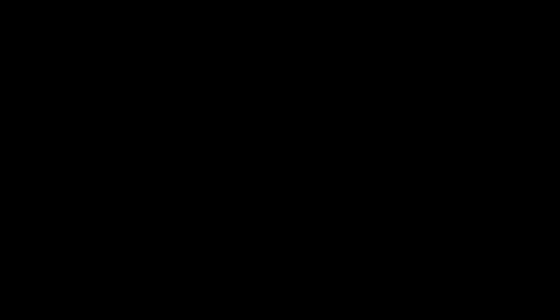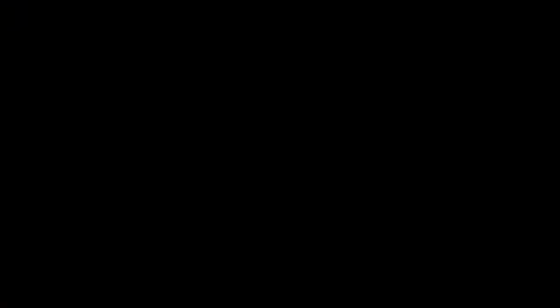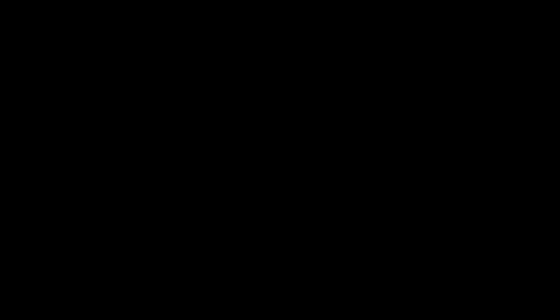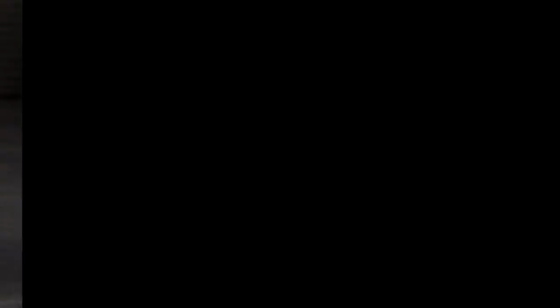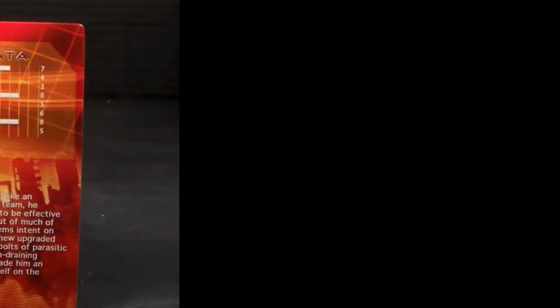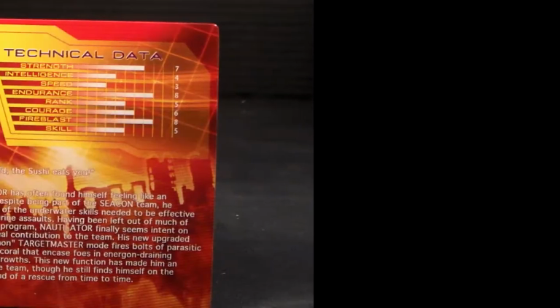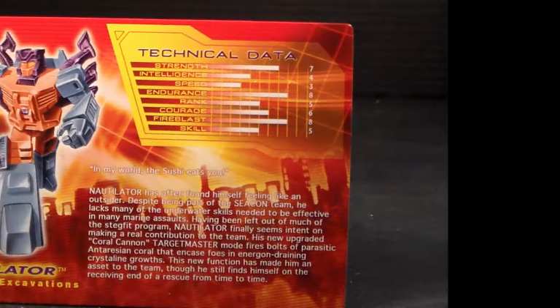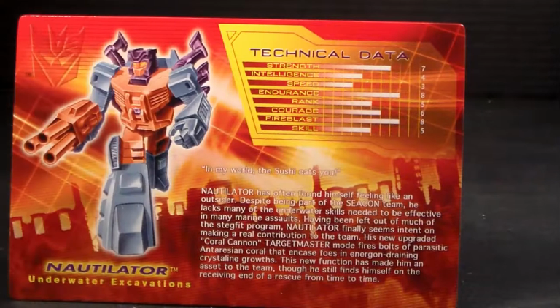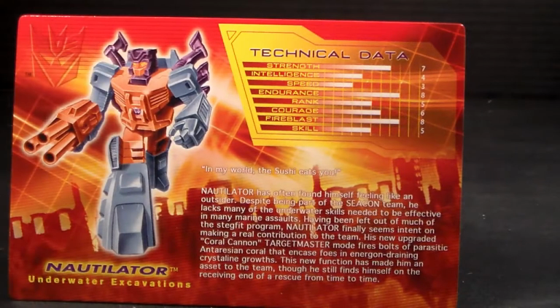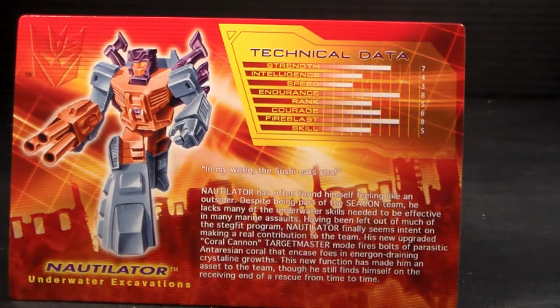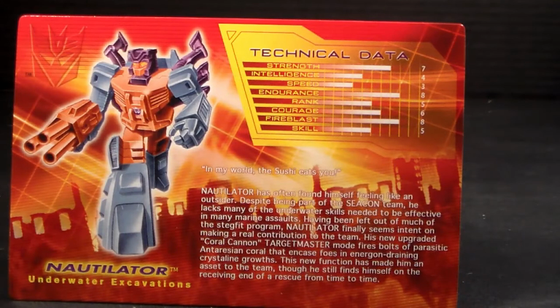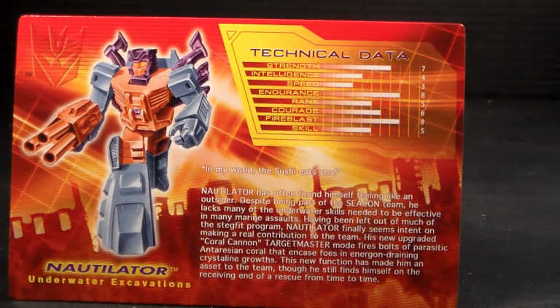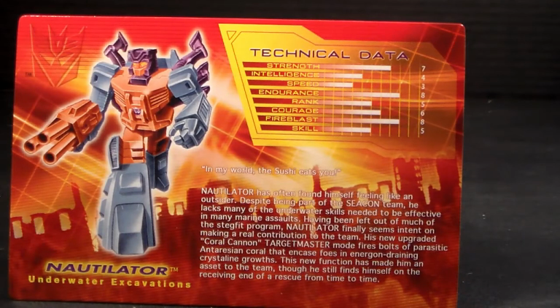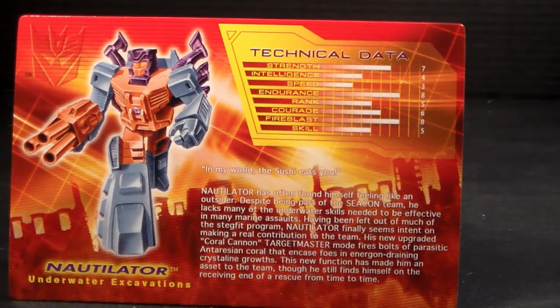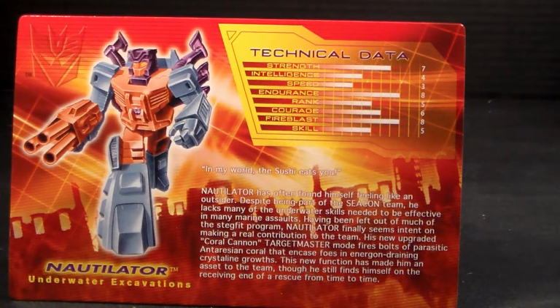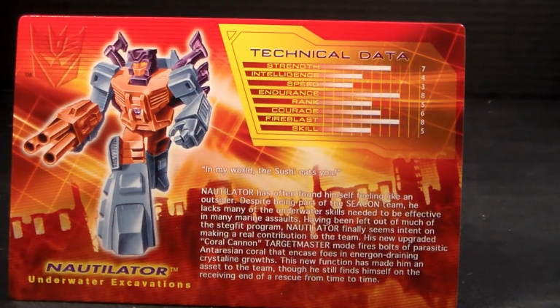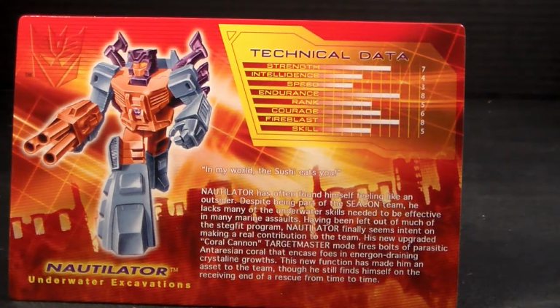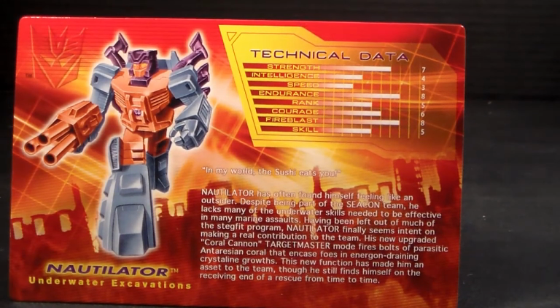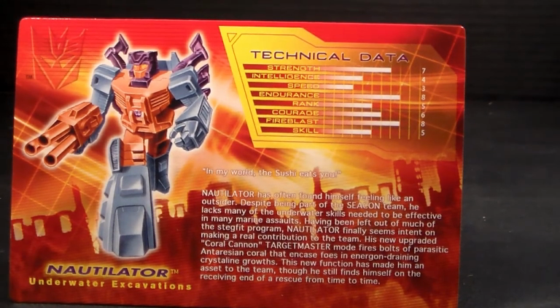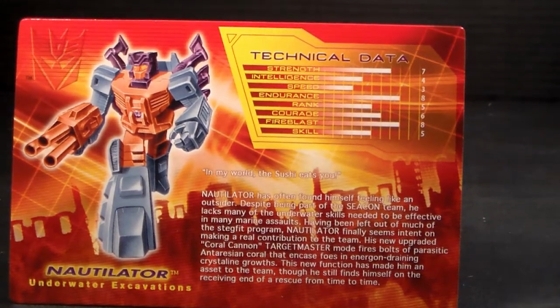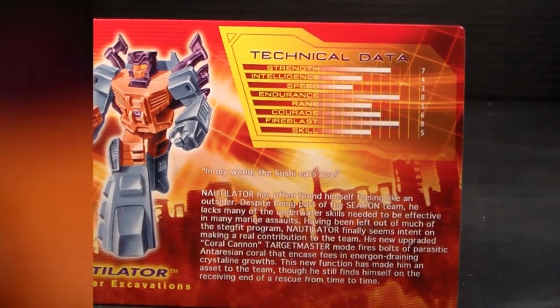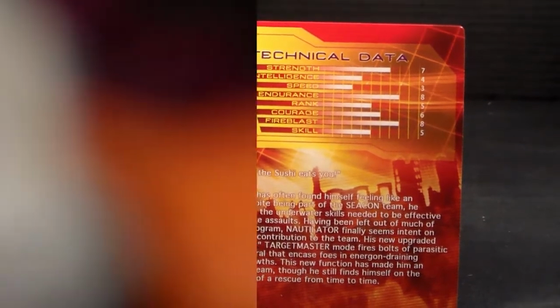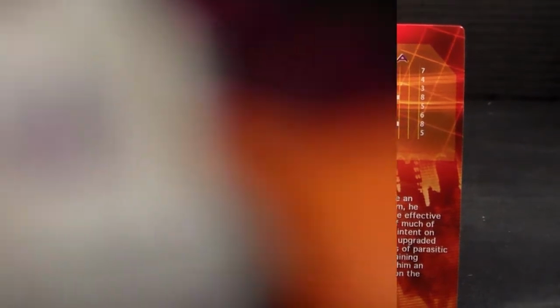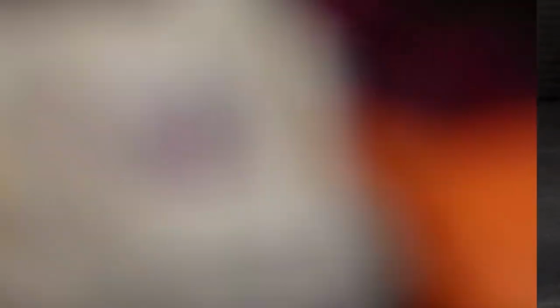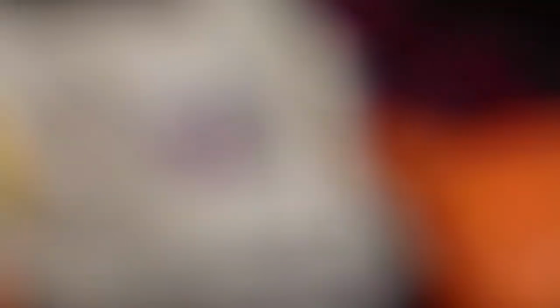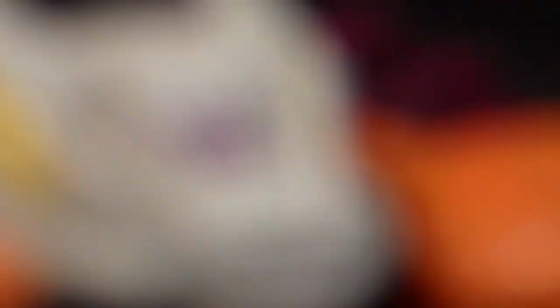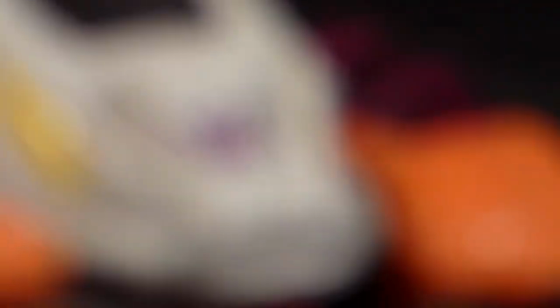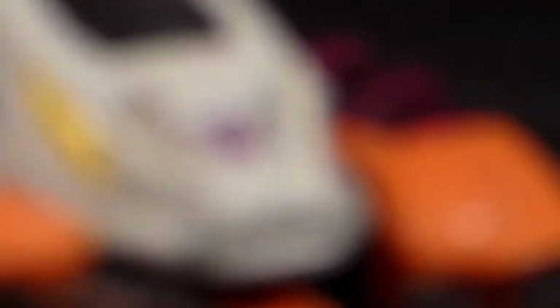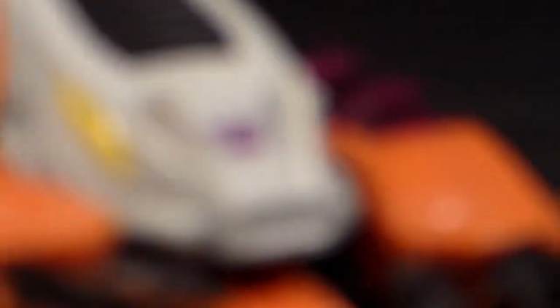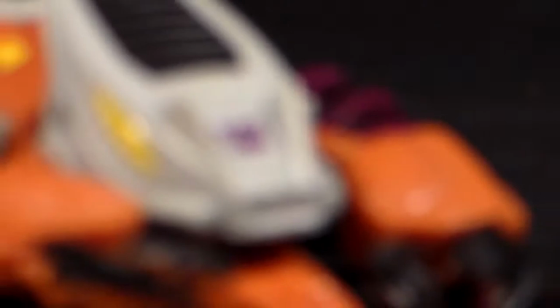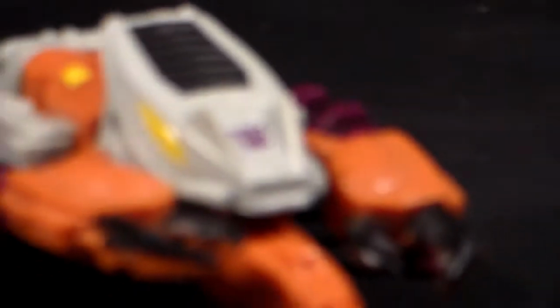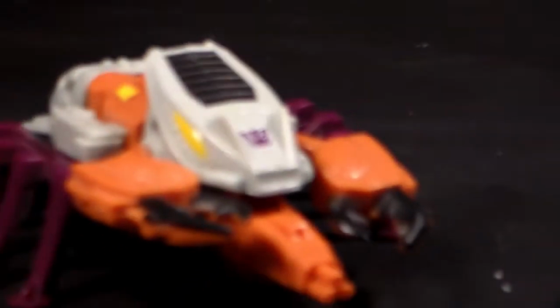Welcome back to another Plasticon review. Today we're going to cover Generation 2 Nautilator. This is Nautilator — he's a crustacean.